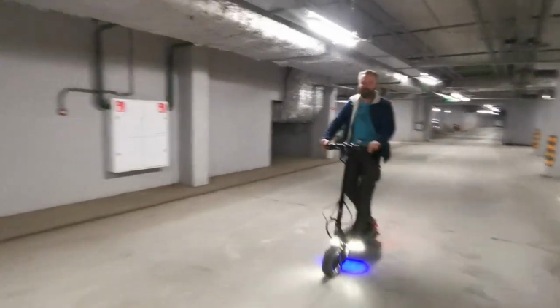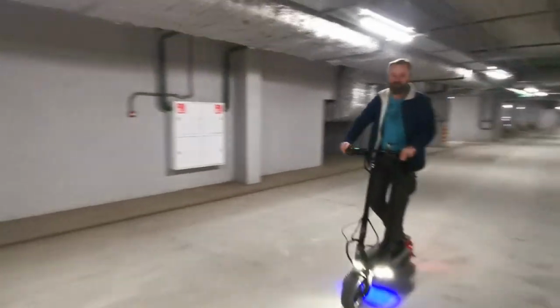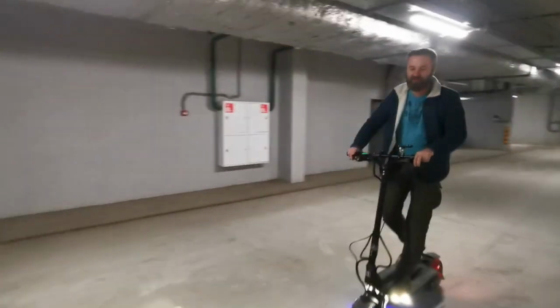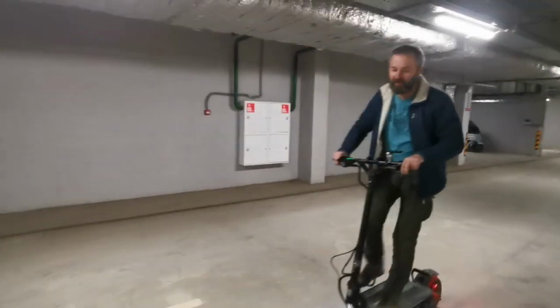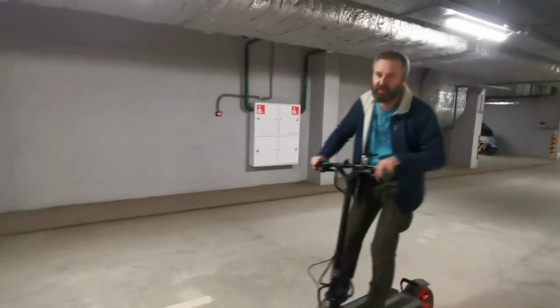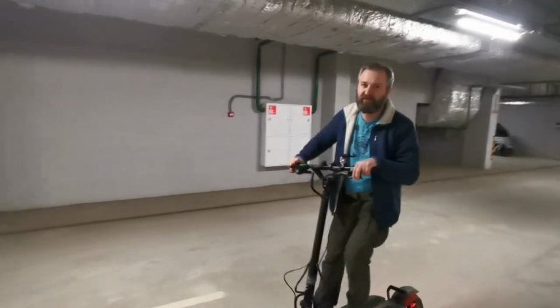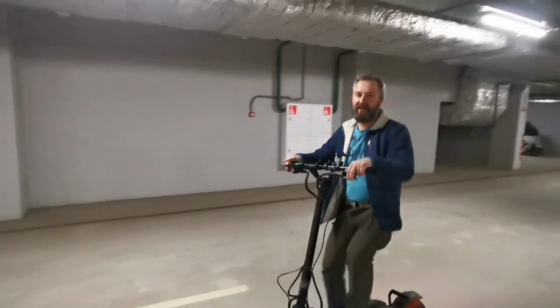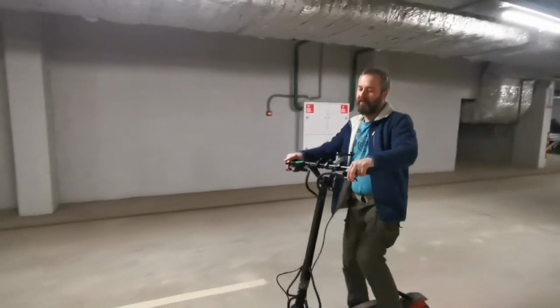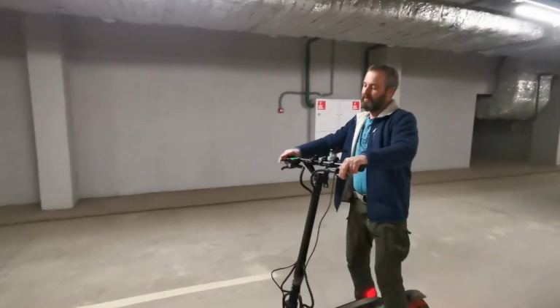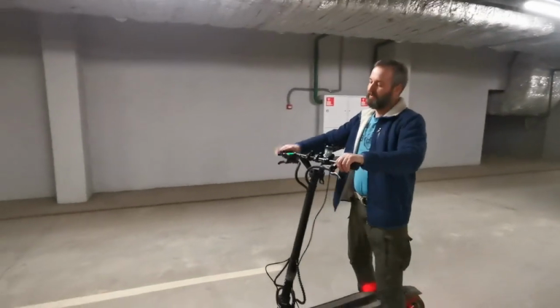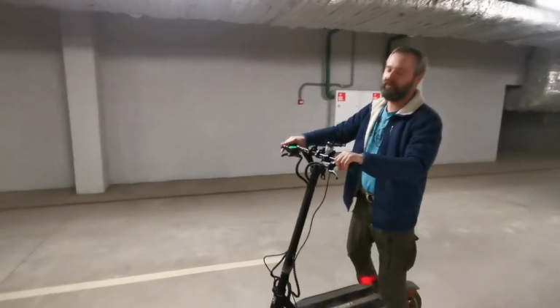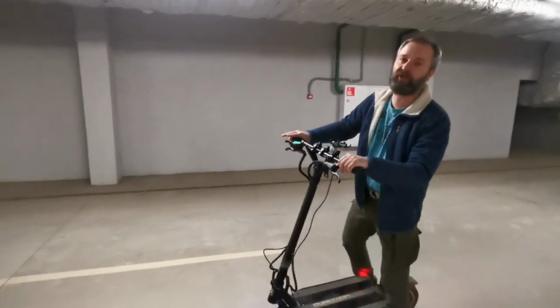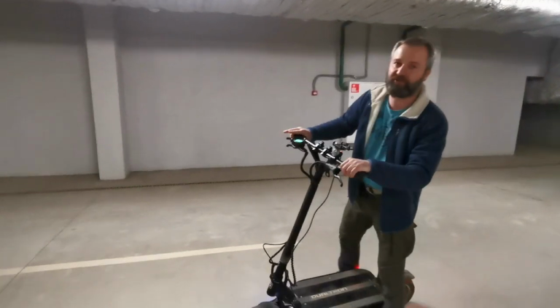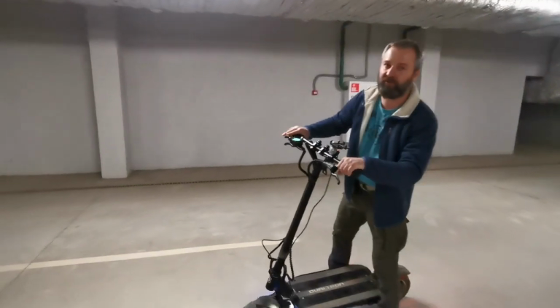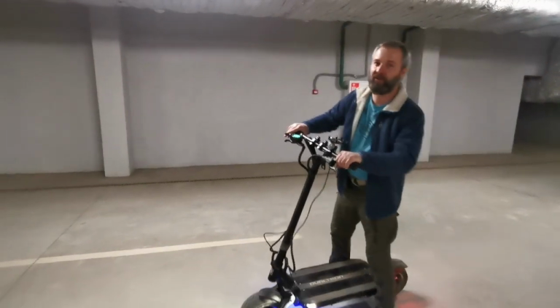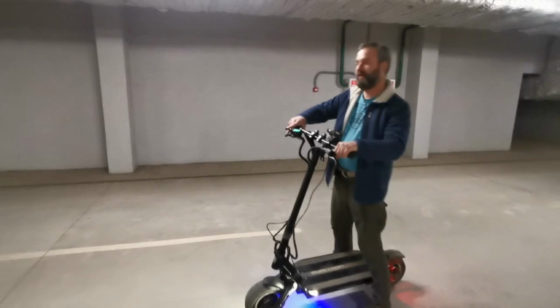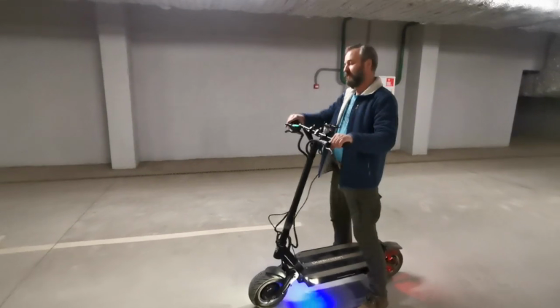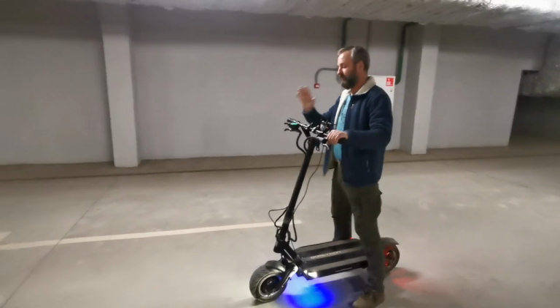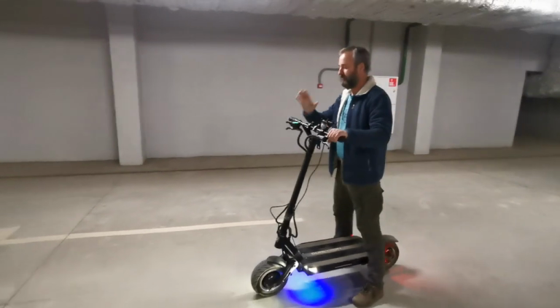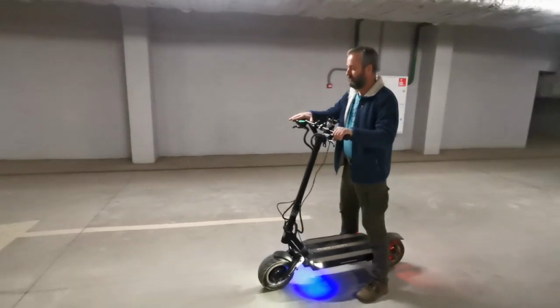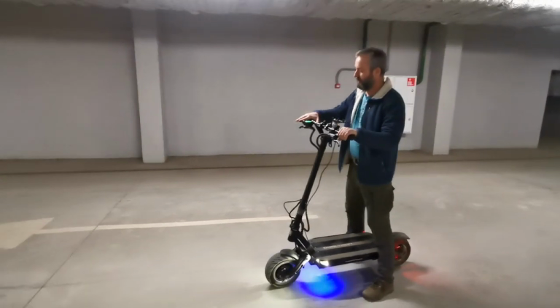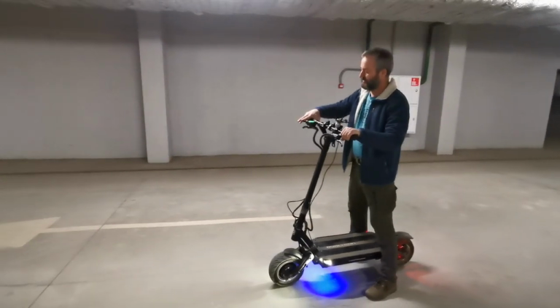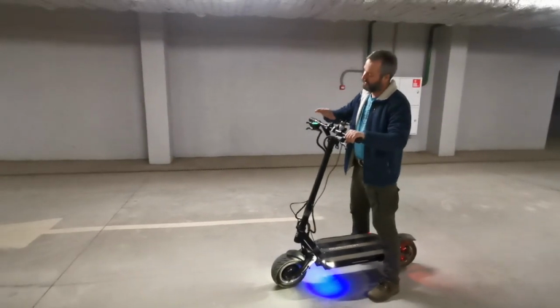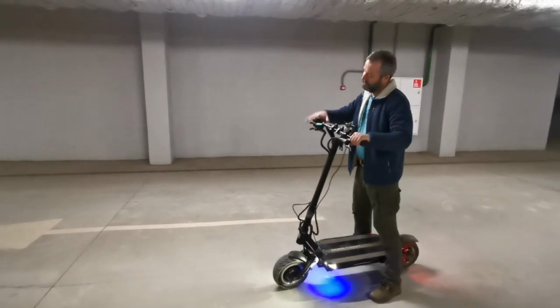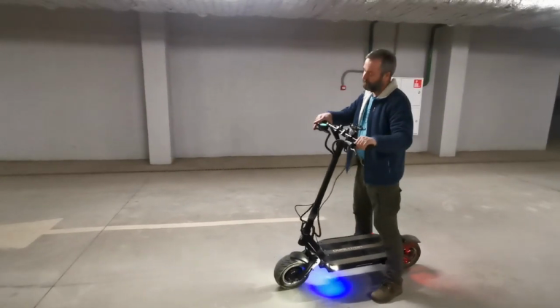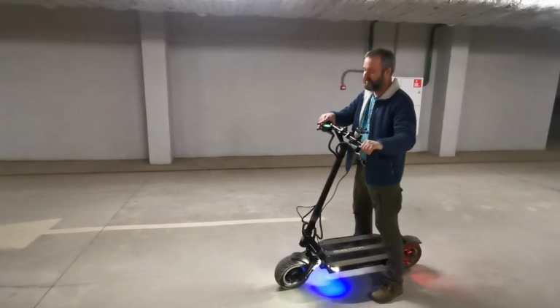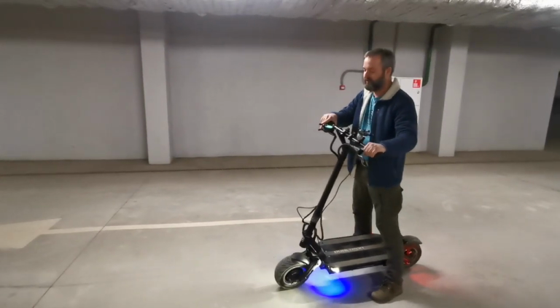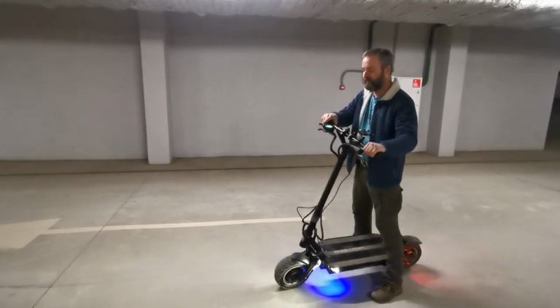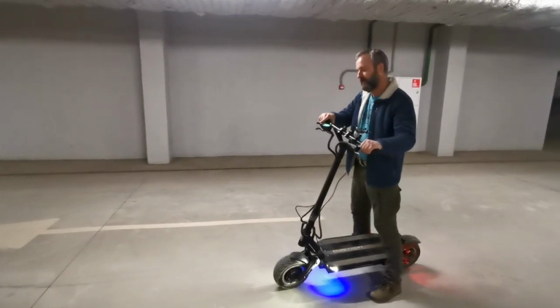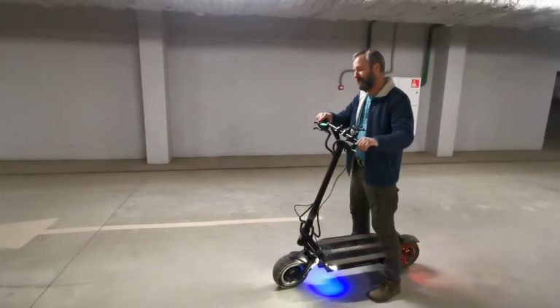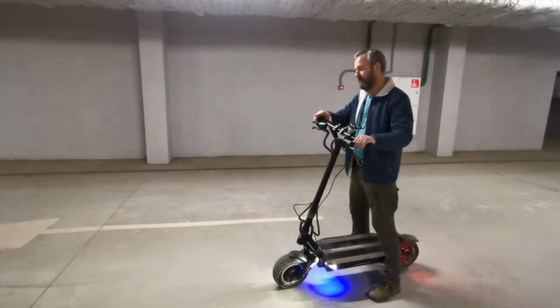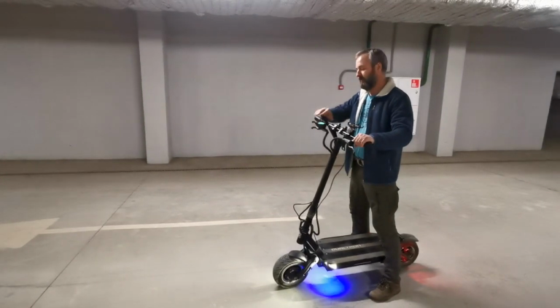You have no delay with the throttle control — whenever you press the trigger, you get immediate response.